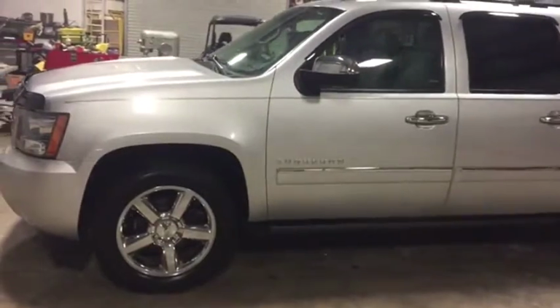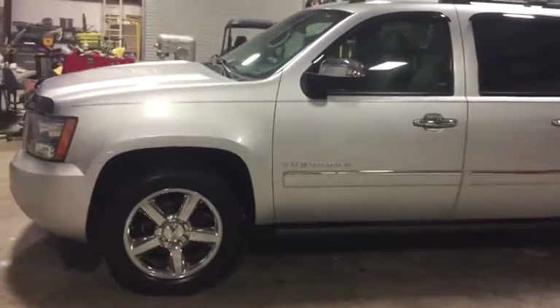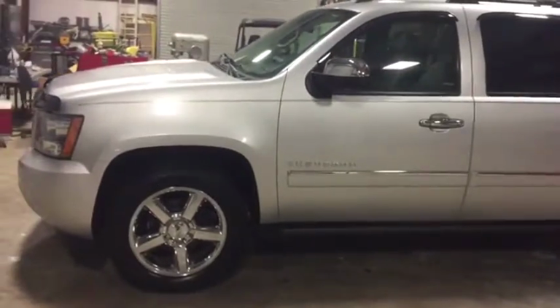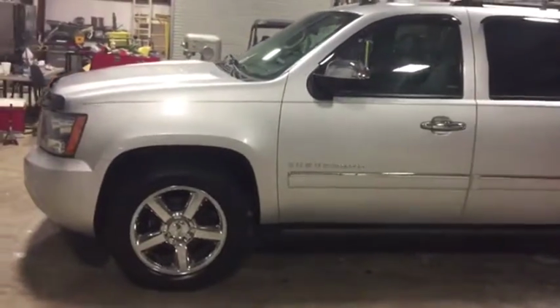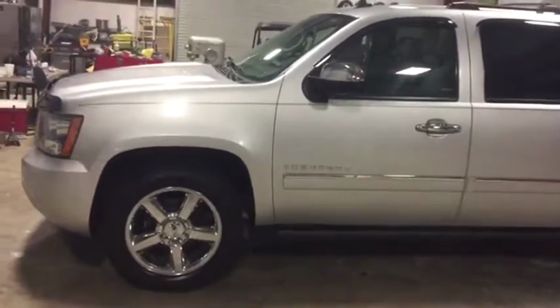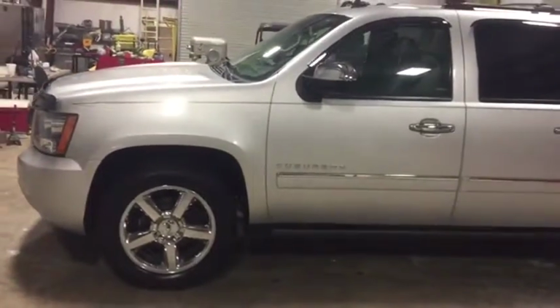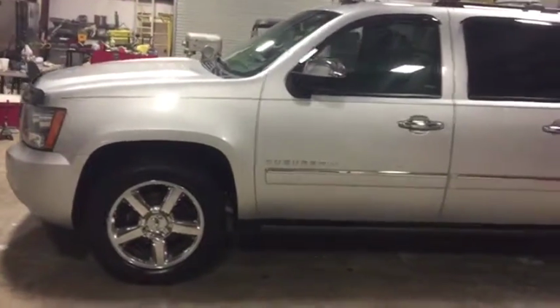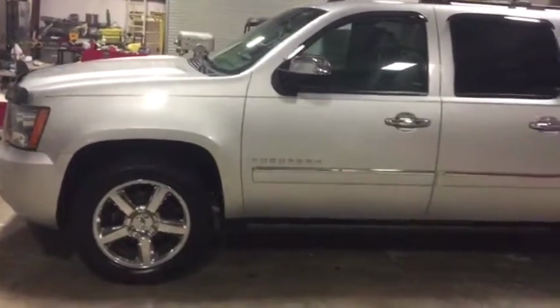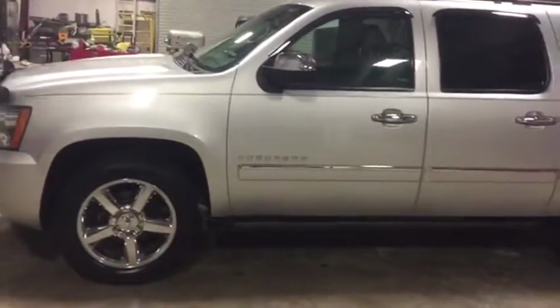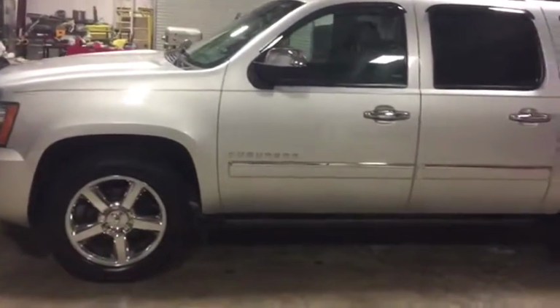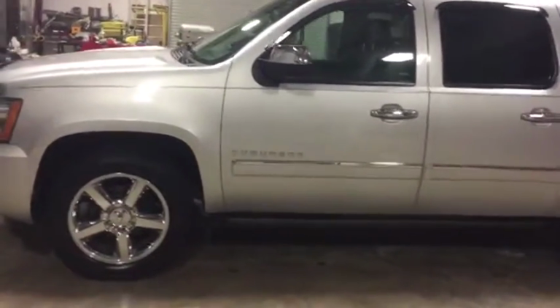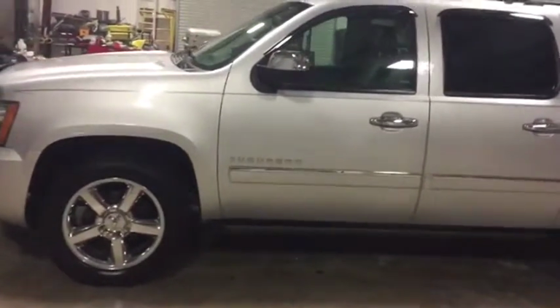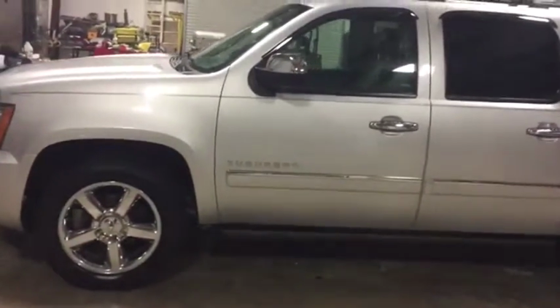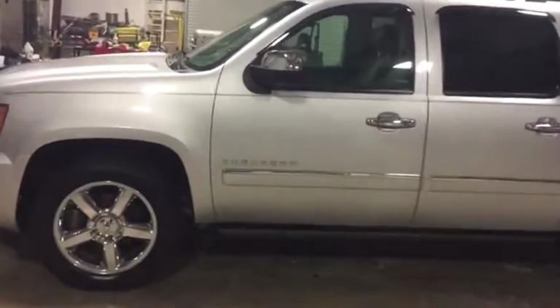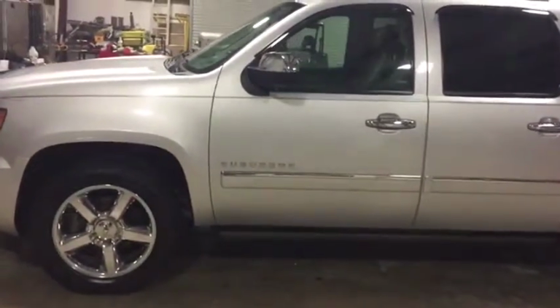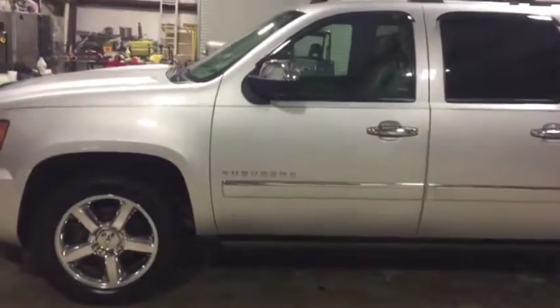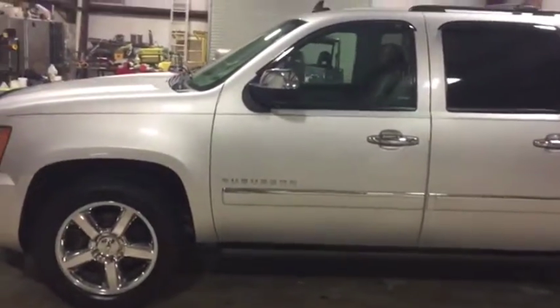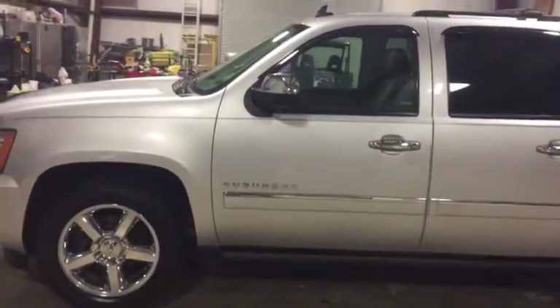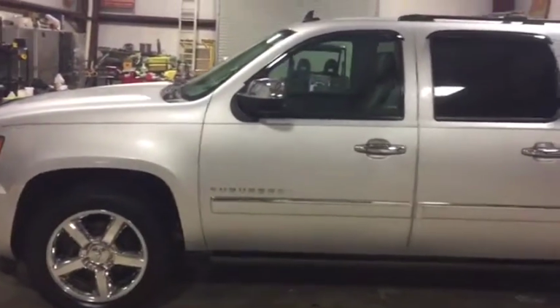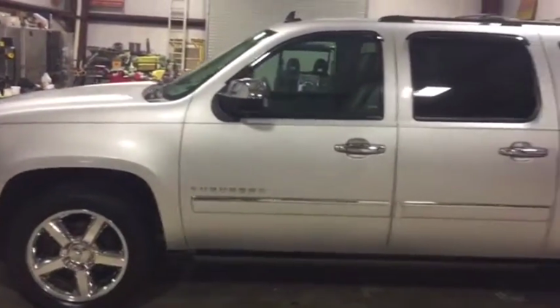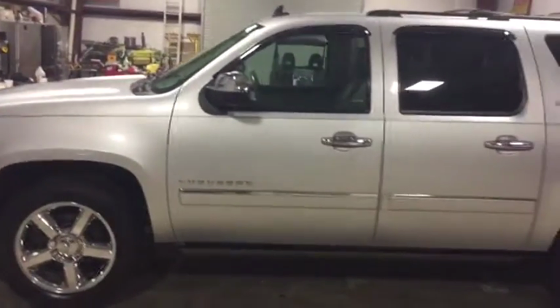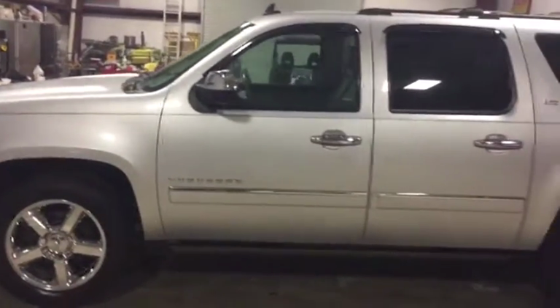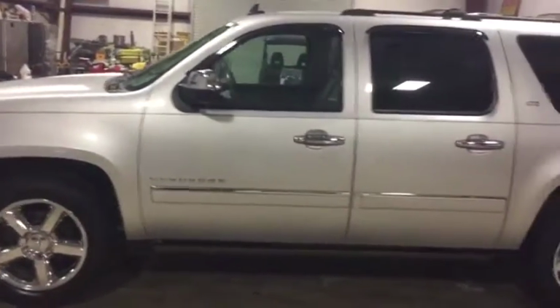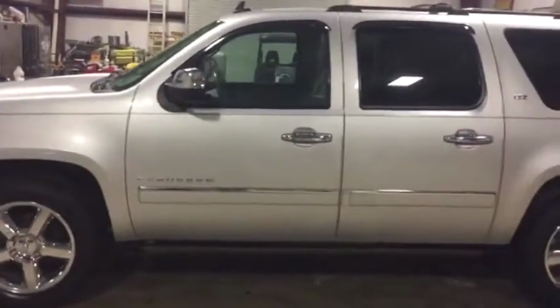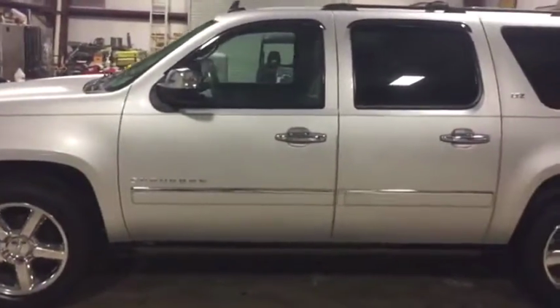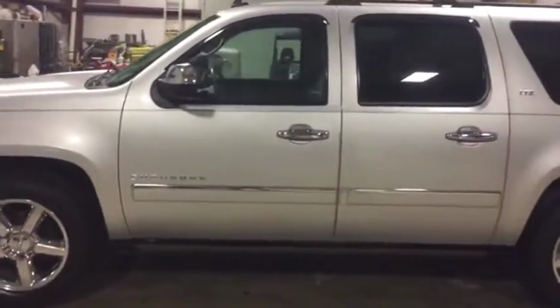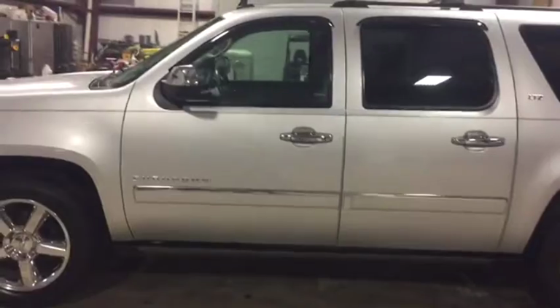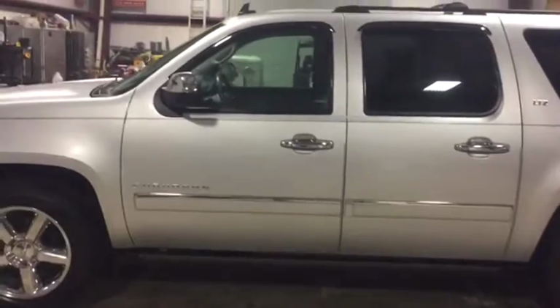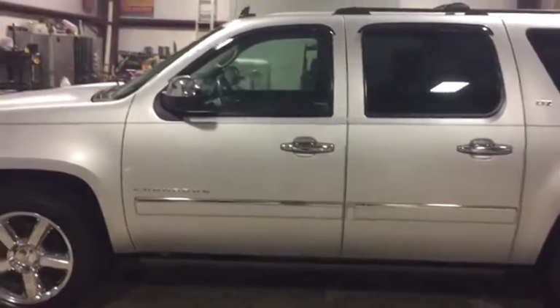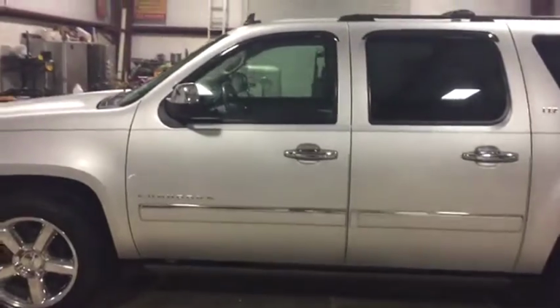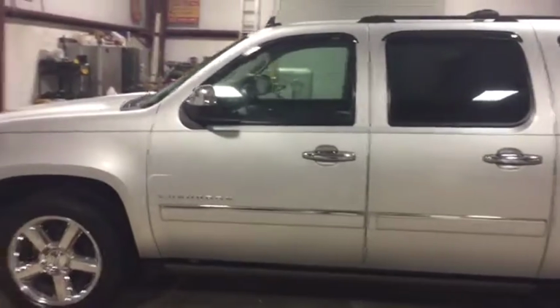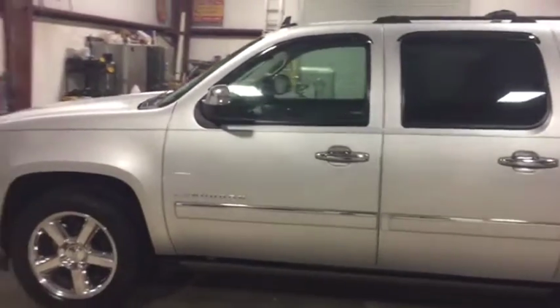It's got the big, nice 20-inch wheels — those nice polished aluminum wheels. It's got the nice chrome pack on the outside.